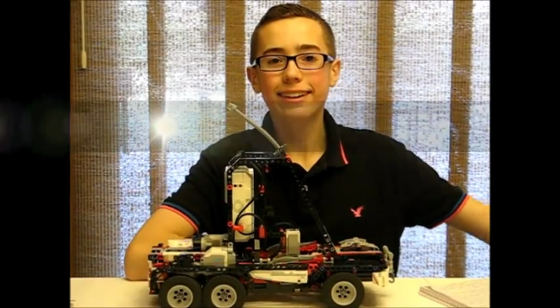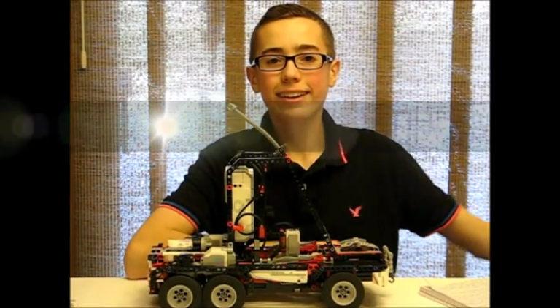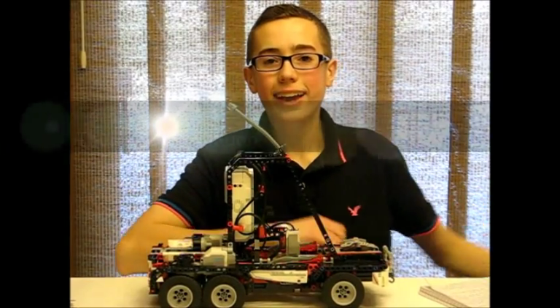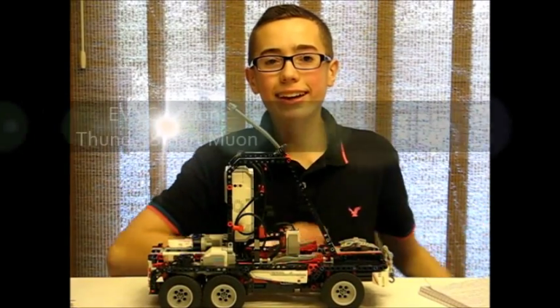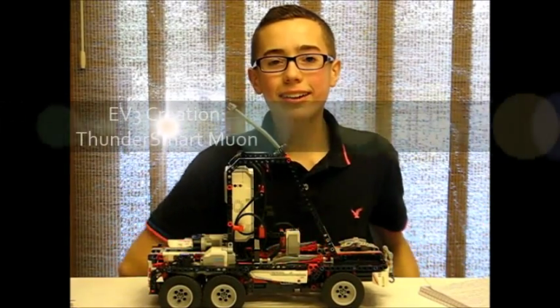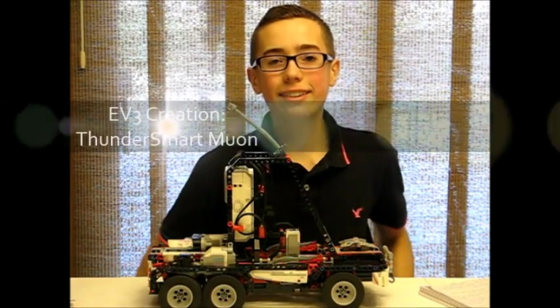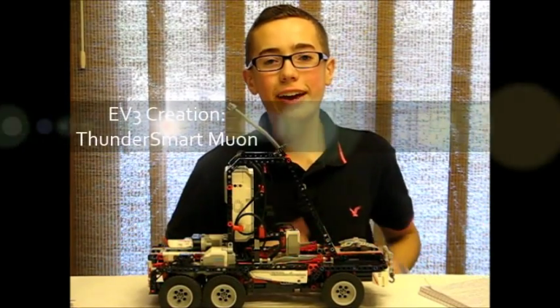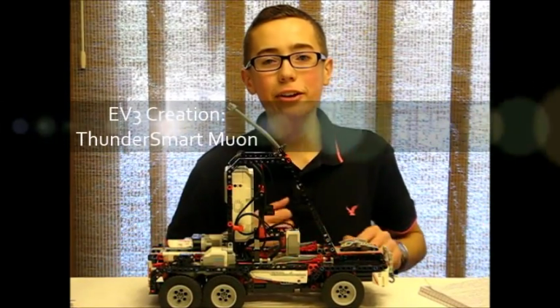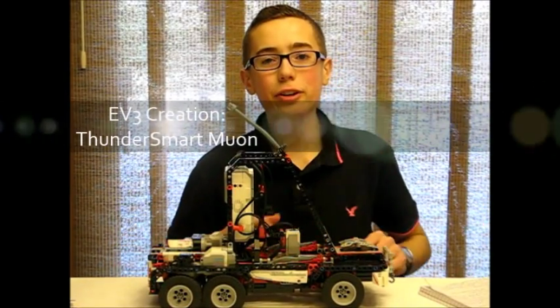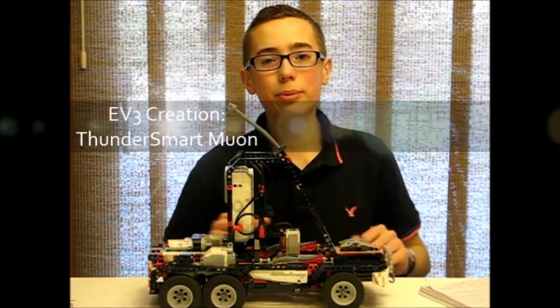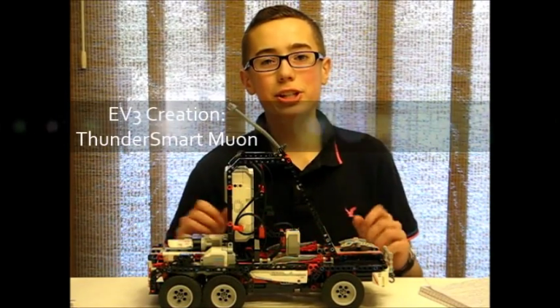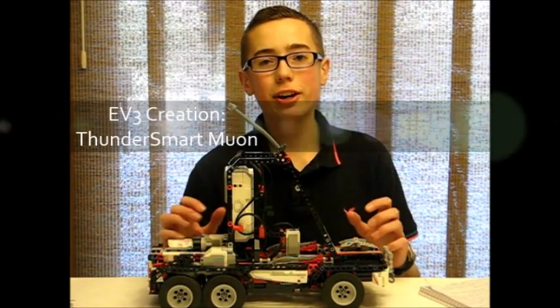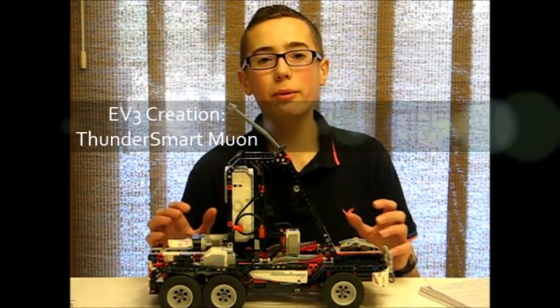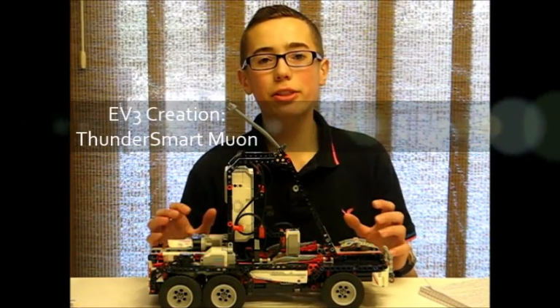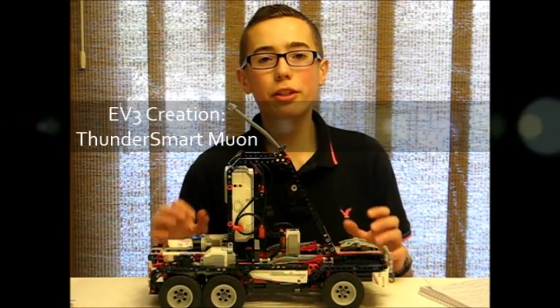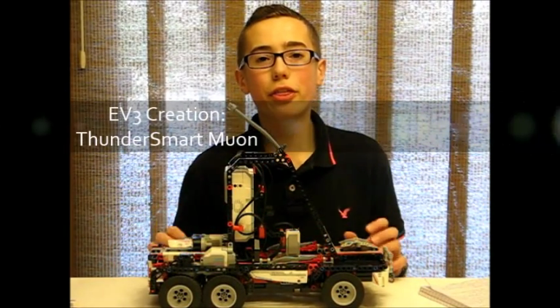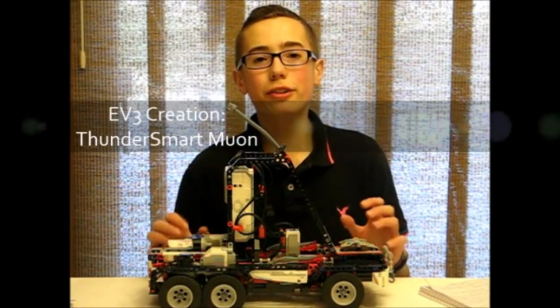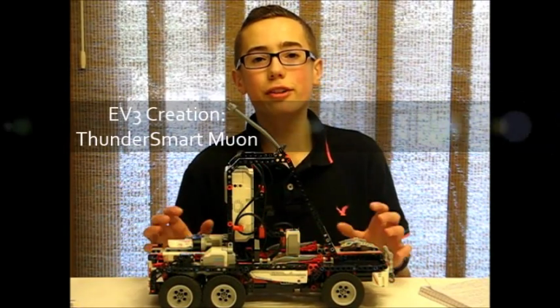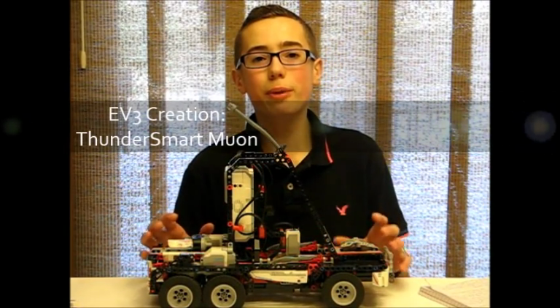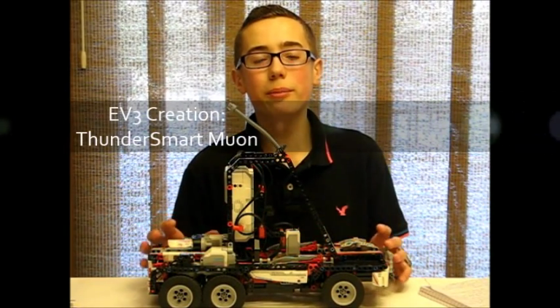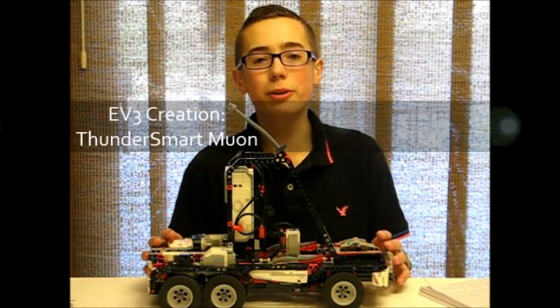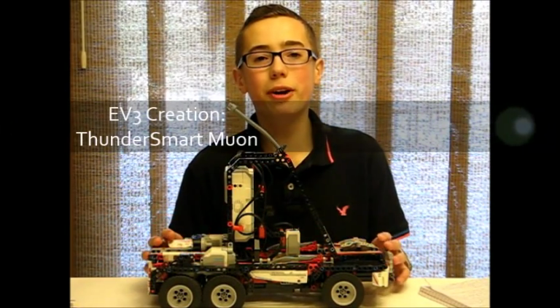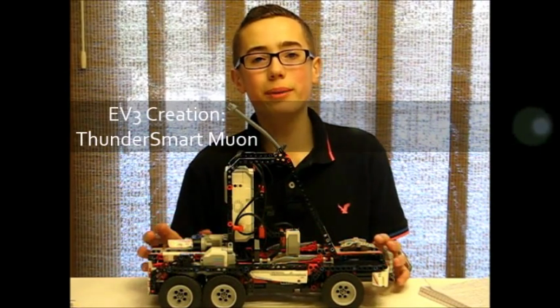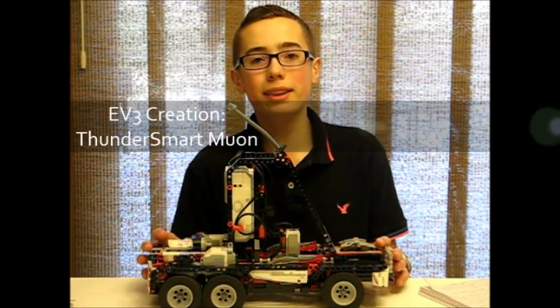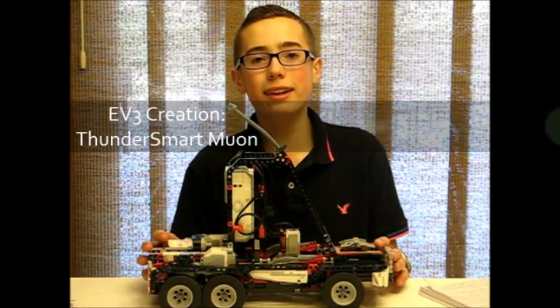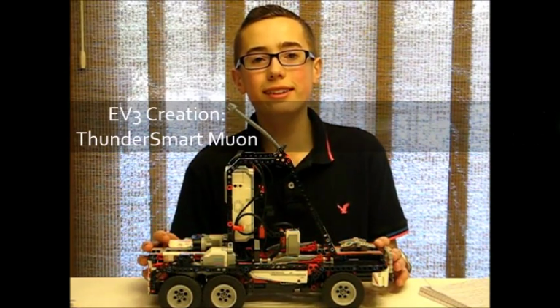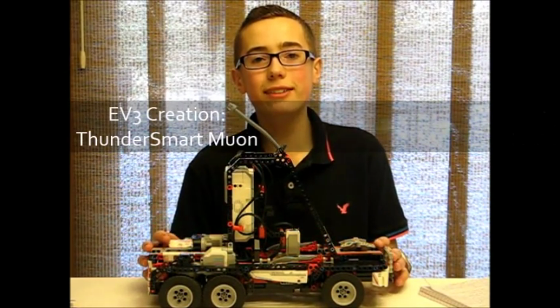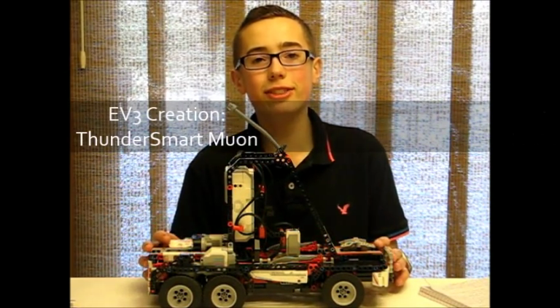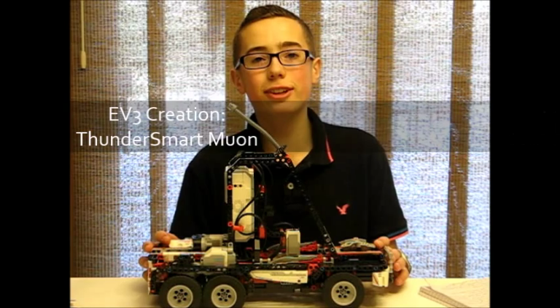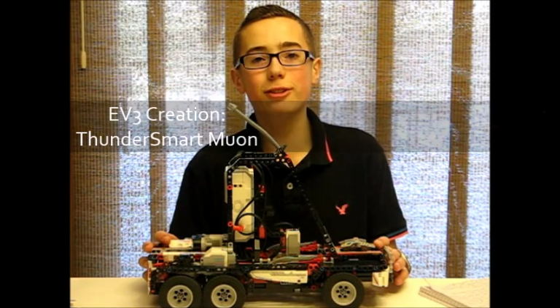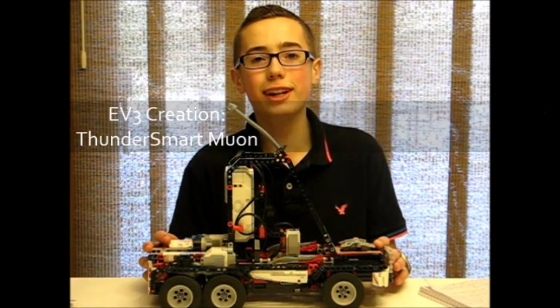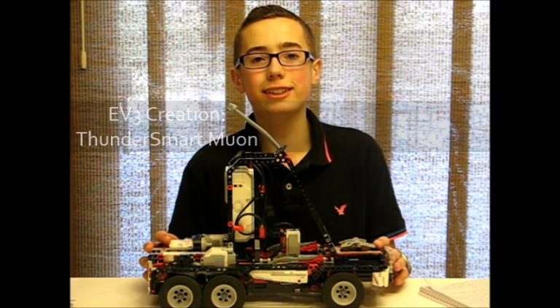Hey guys, today I'm going to be sharing with you the ThunderSmart Muon, my latest EV3 creation.